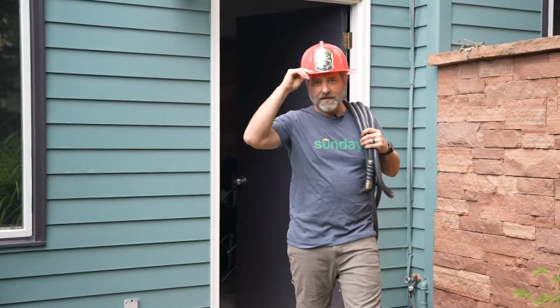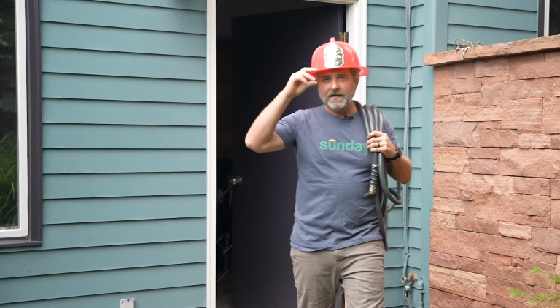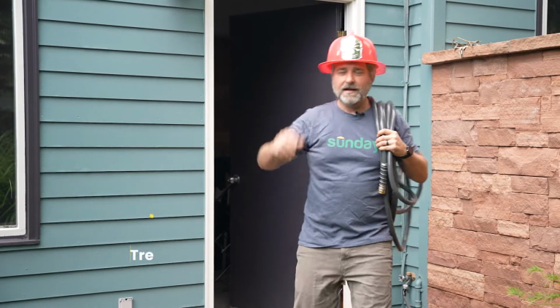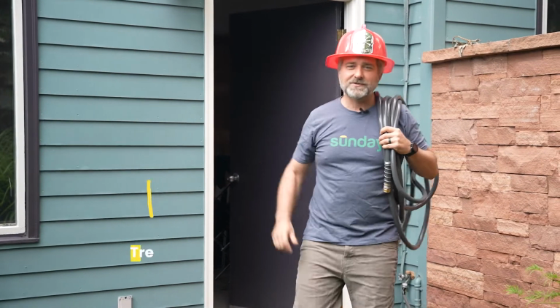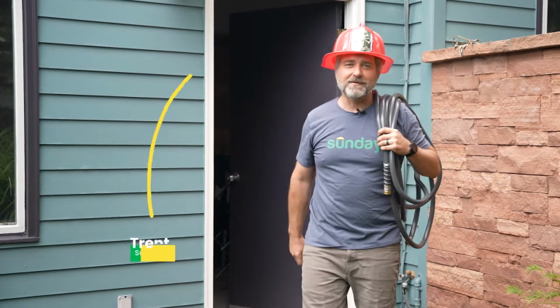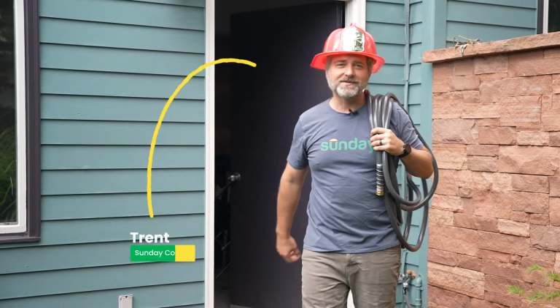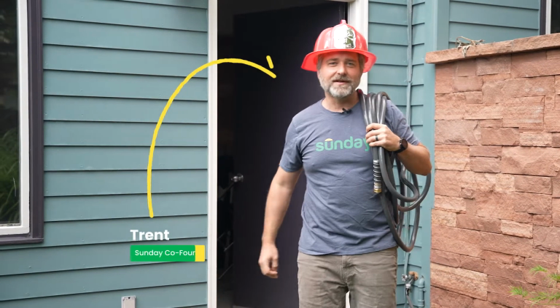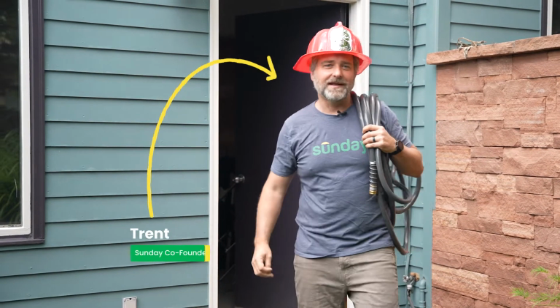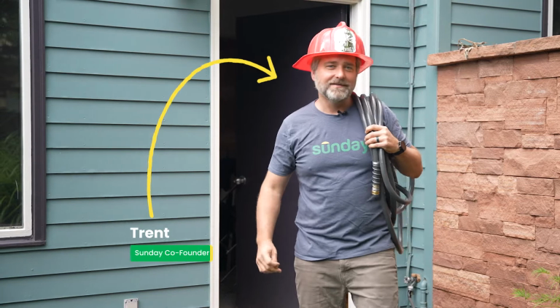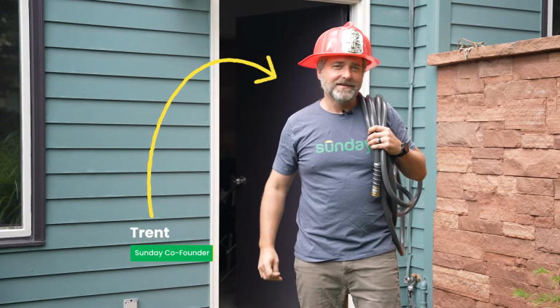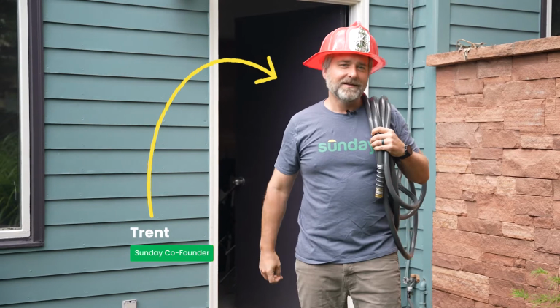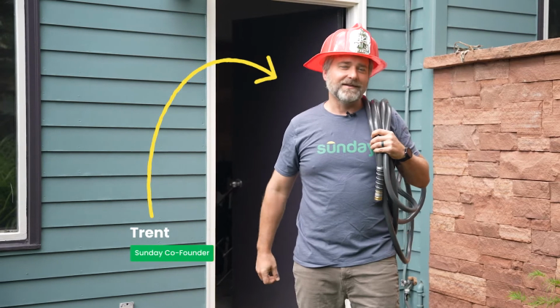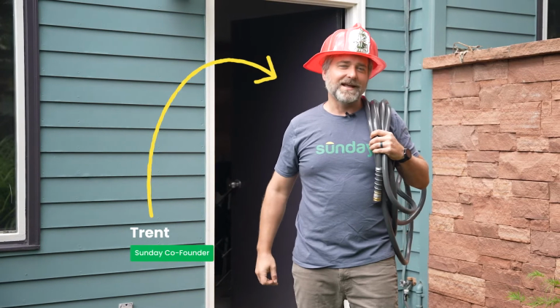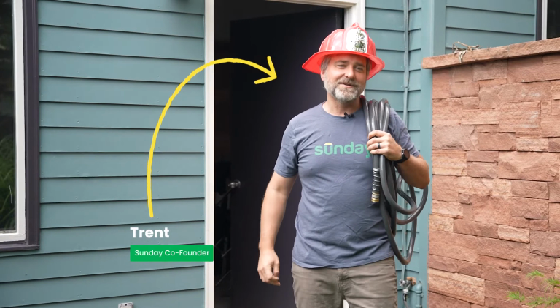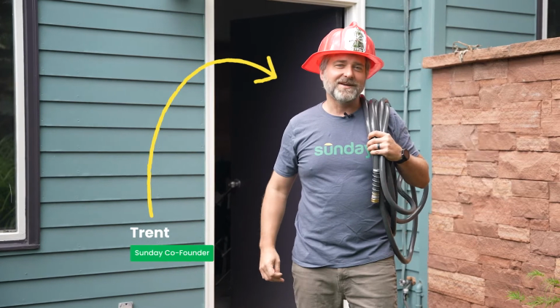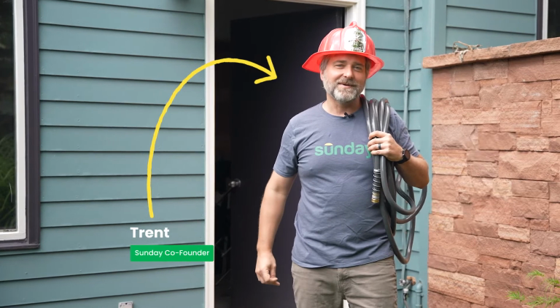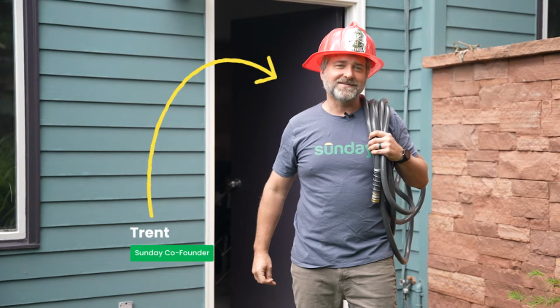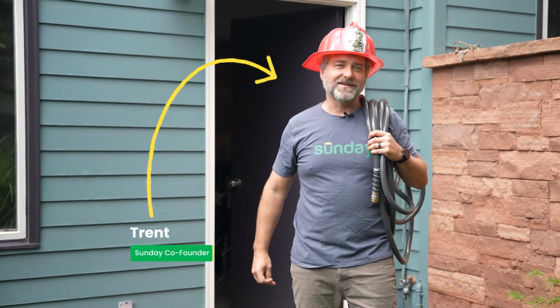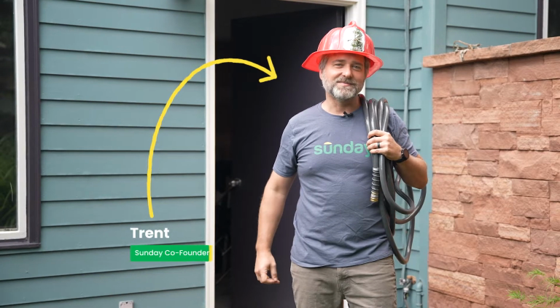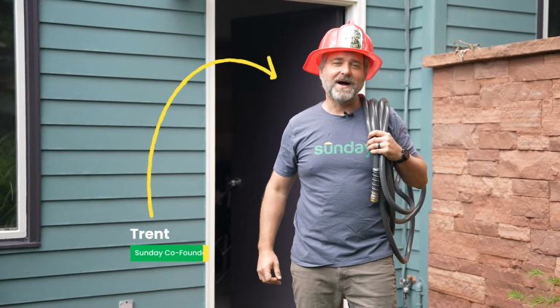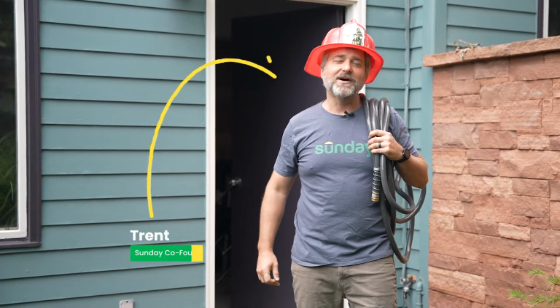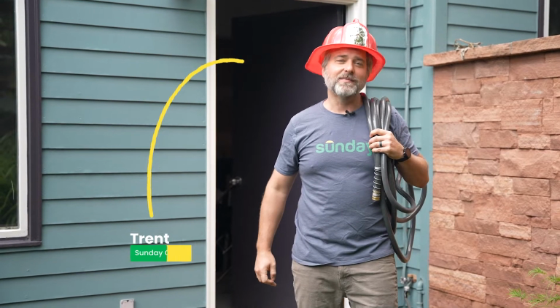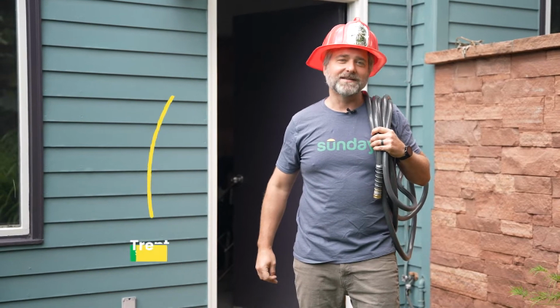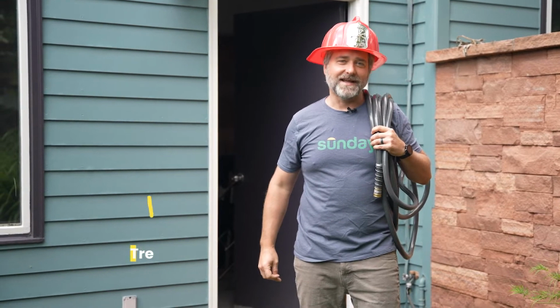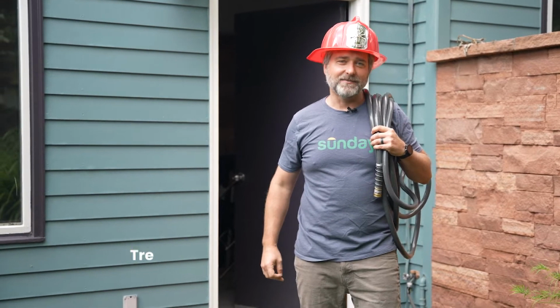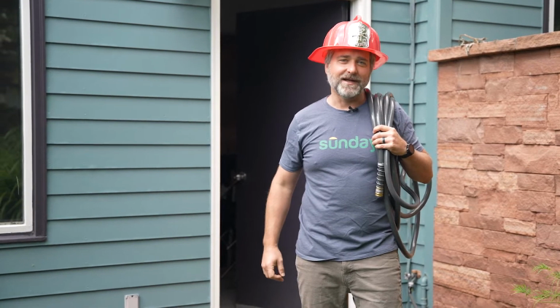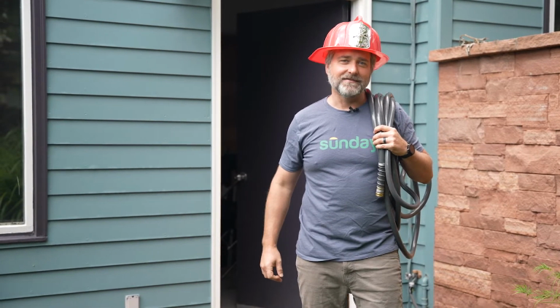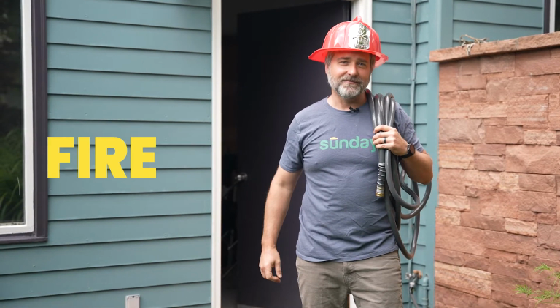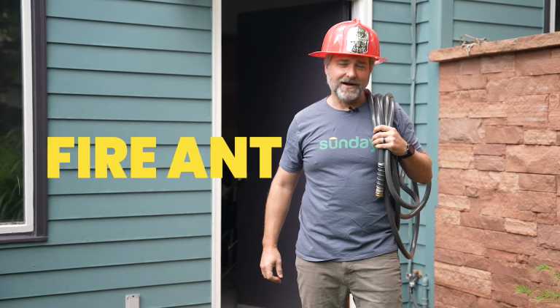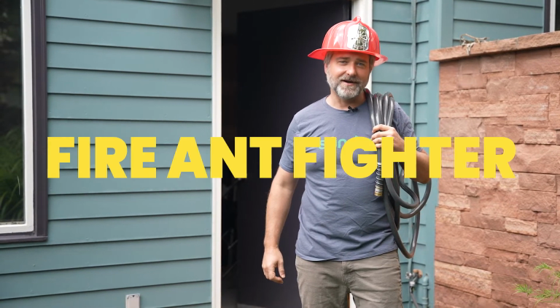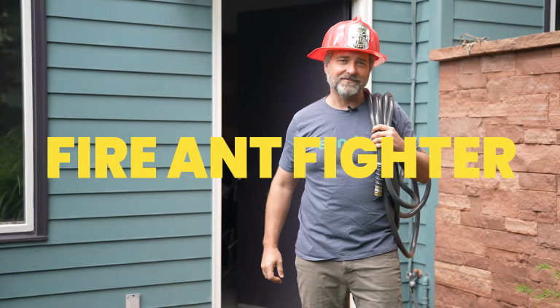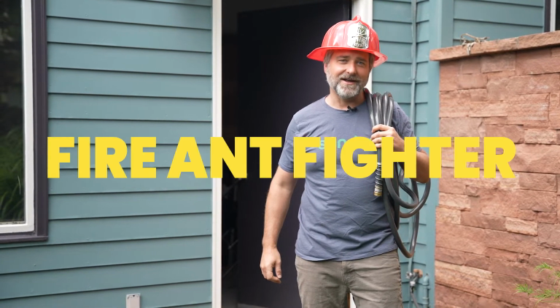Hi, I'm Trent with Sunday. Today I'm going to tell you about Sunday's bio-based ant bait, Fire Ant Fighter.